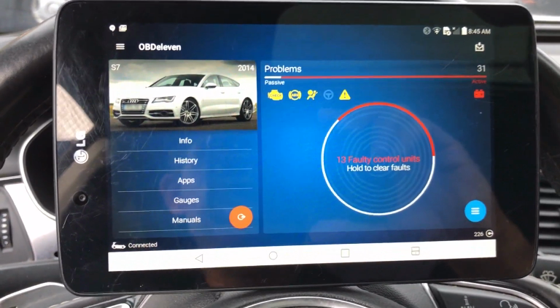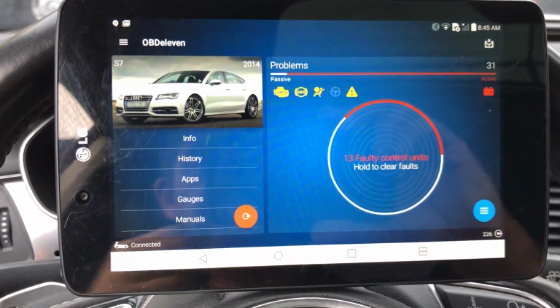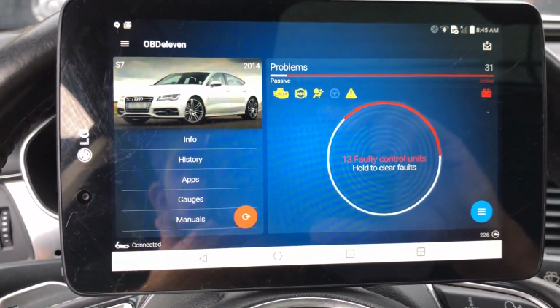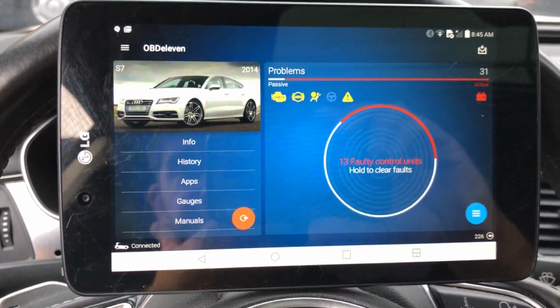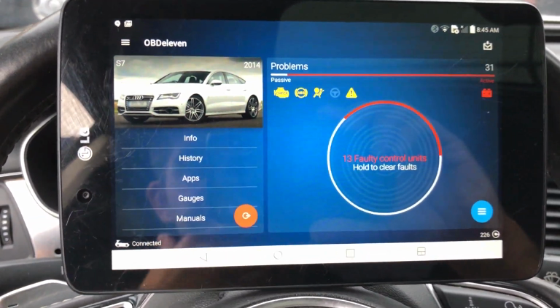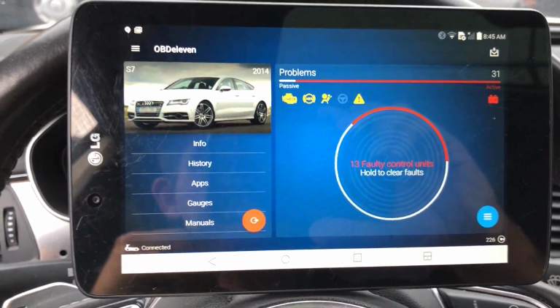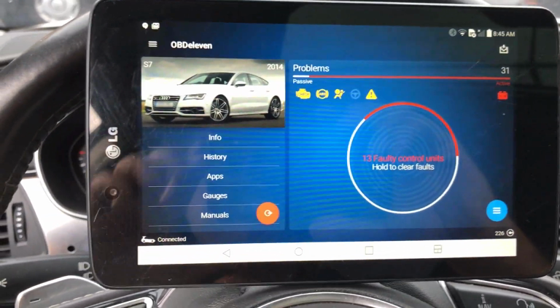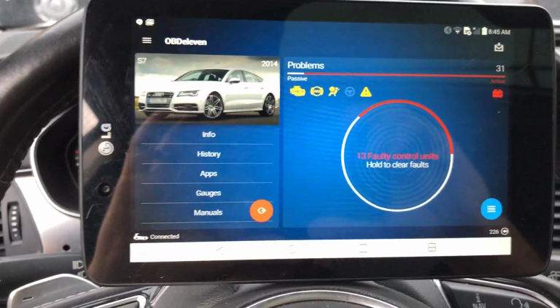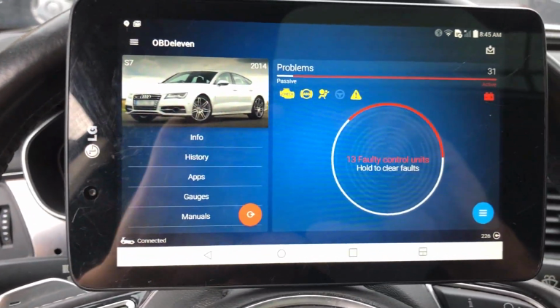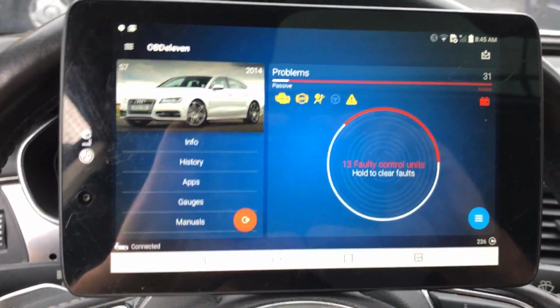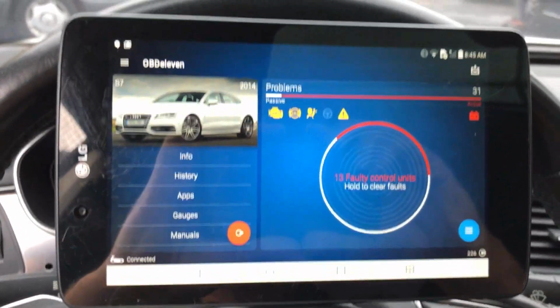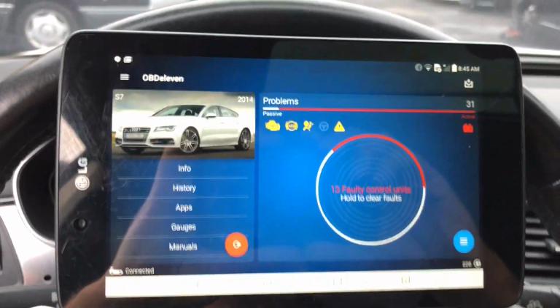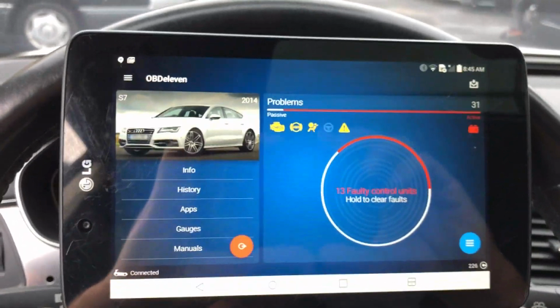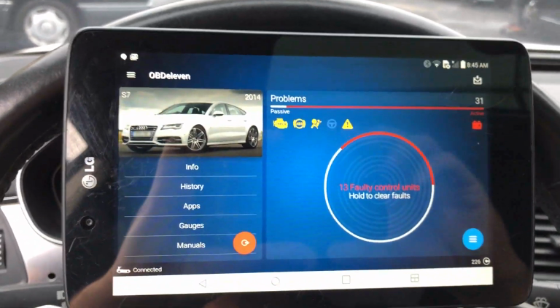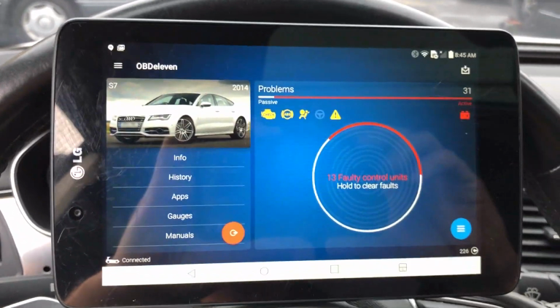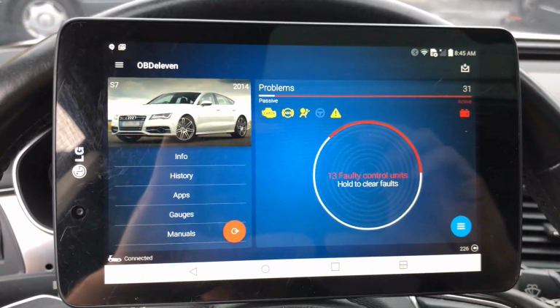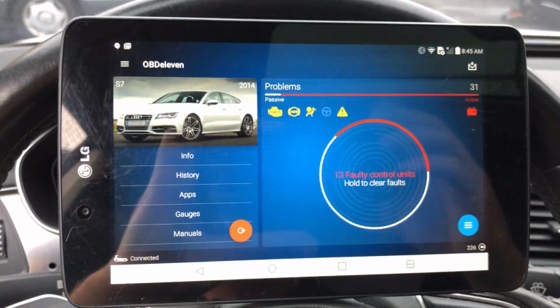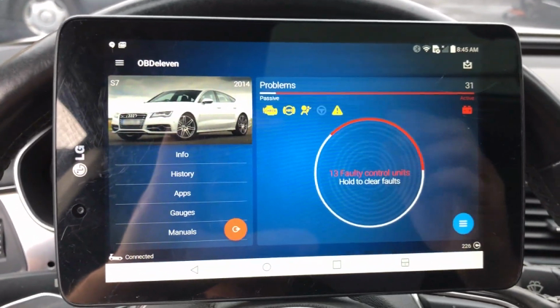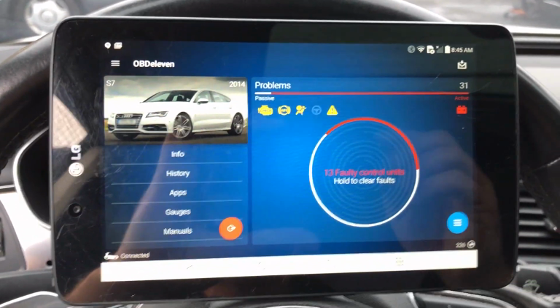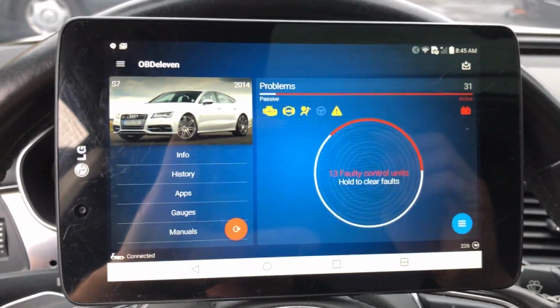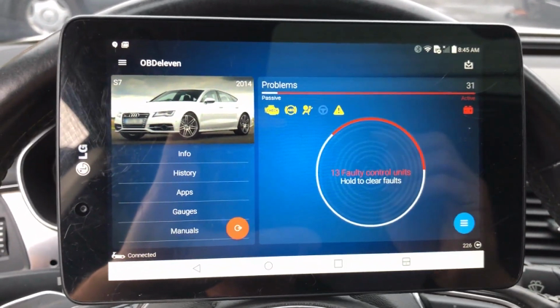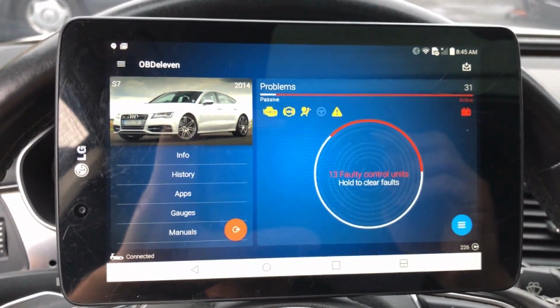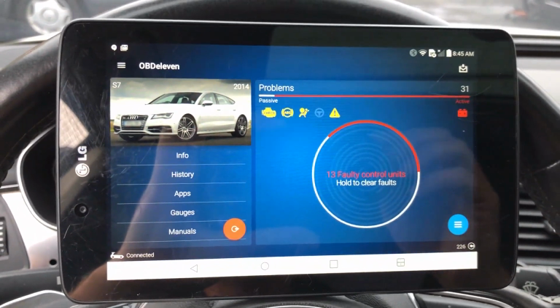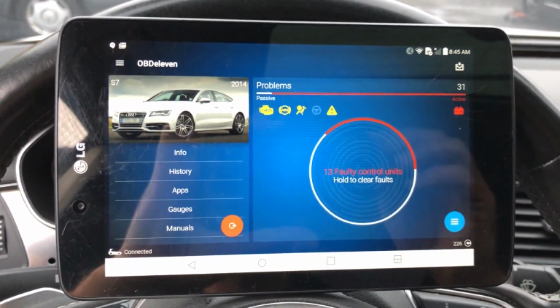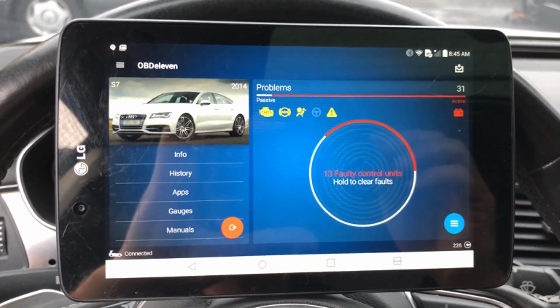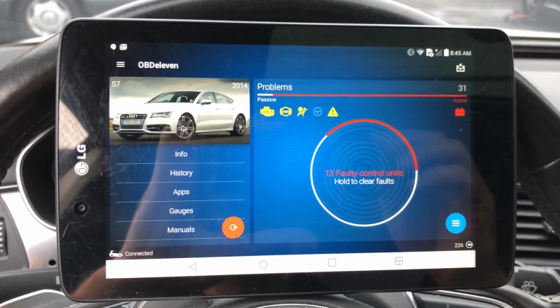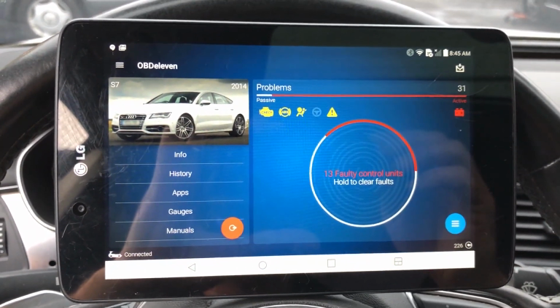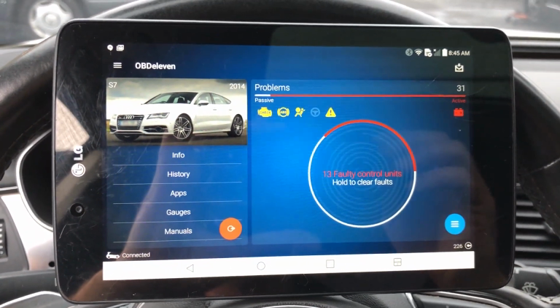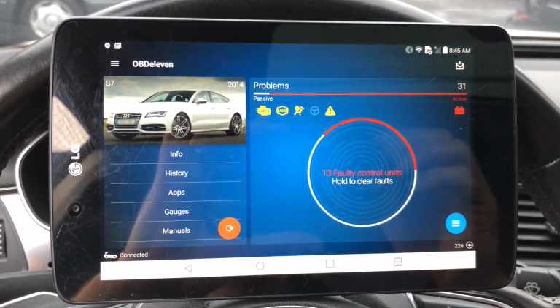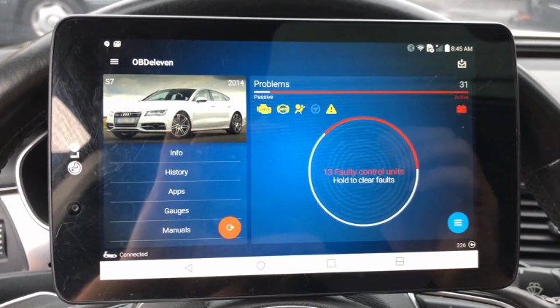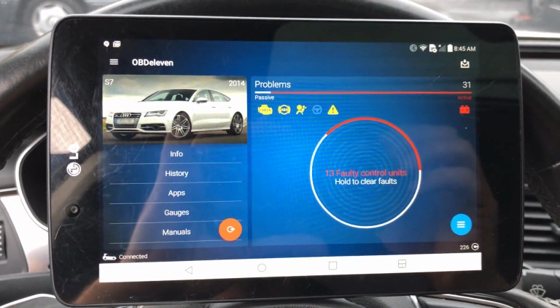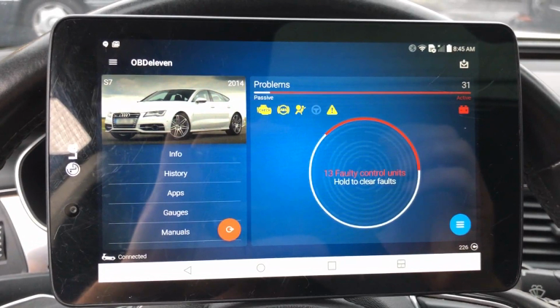That's a pretty cool tool. Thanks to OBD11 — check them out. The price is under a hundred bucks, you can't go wrong with that.